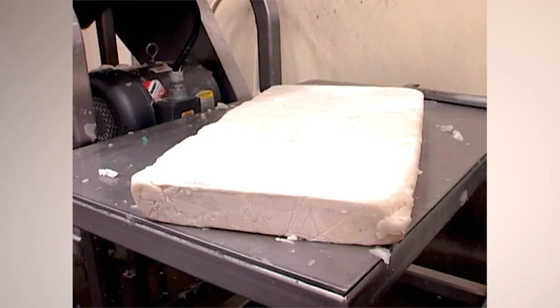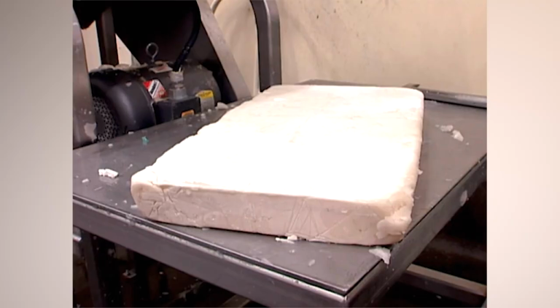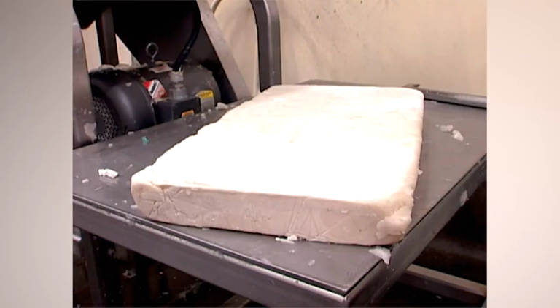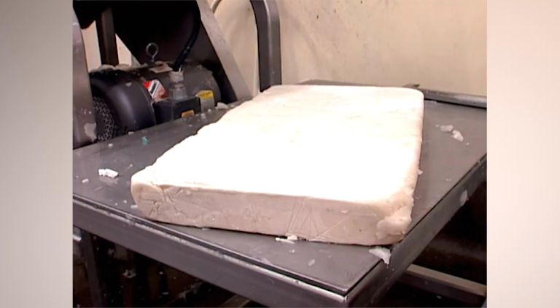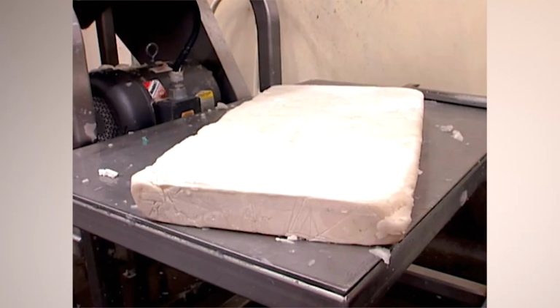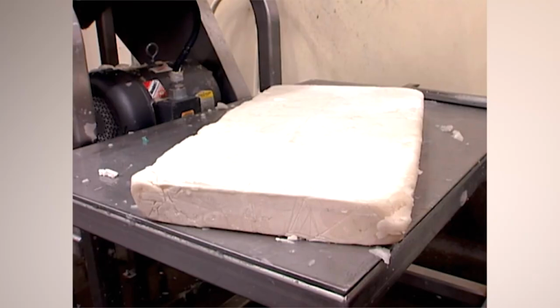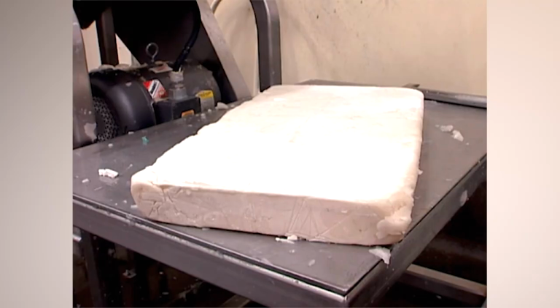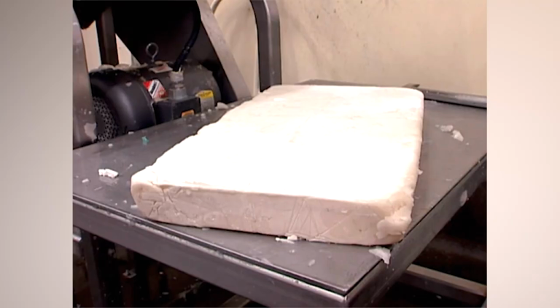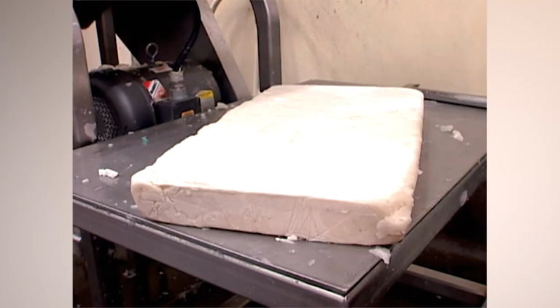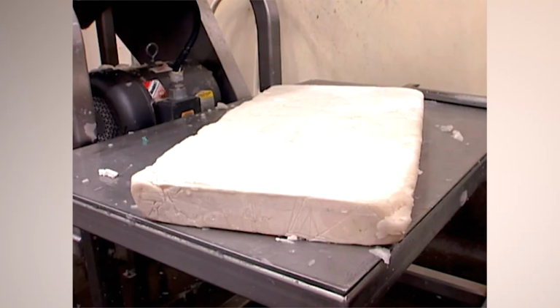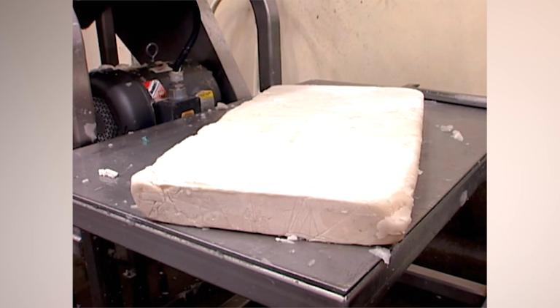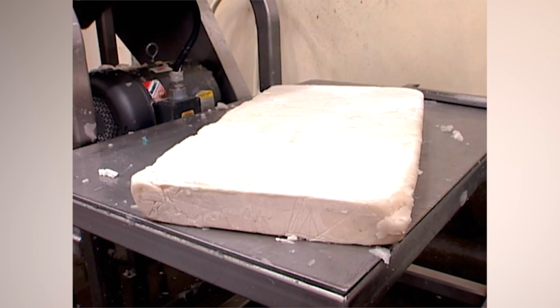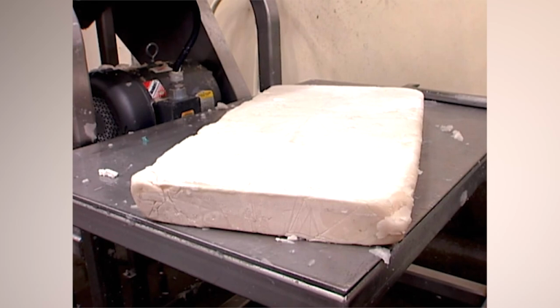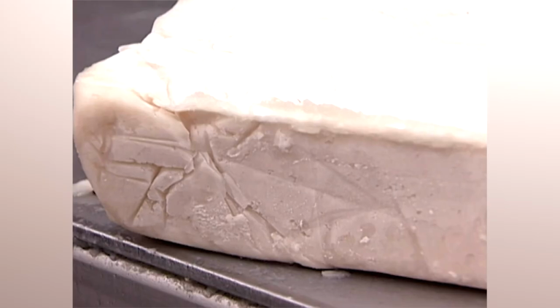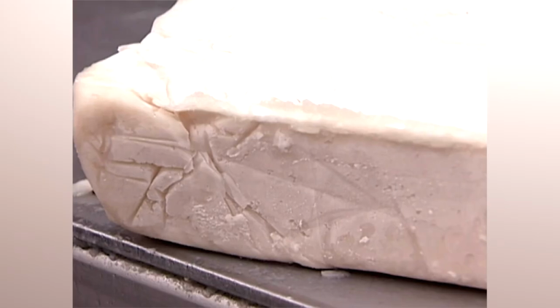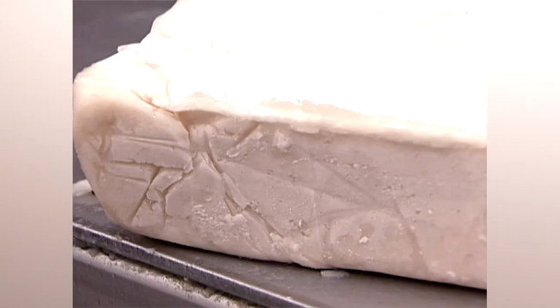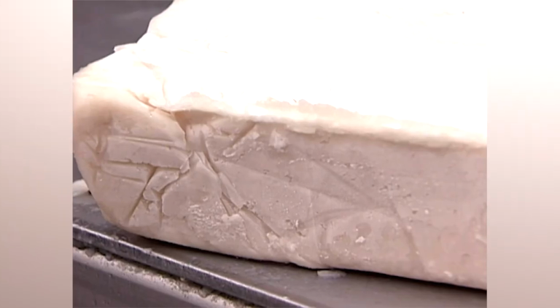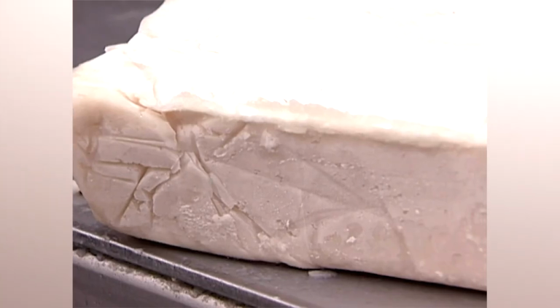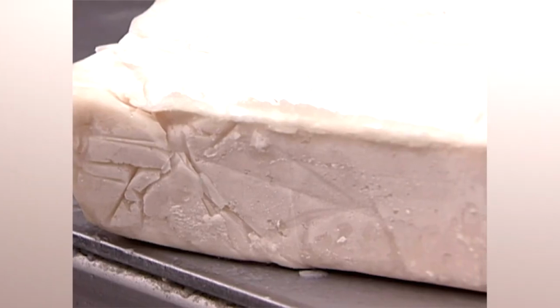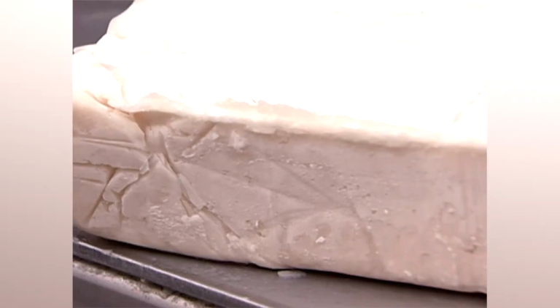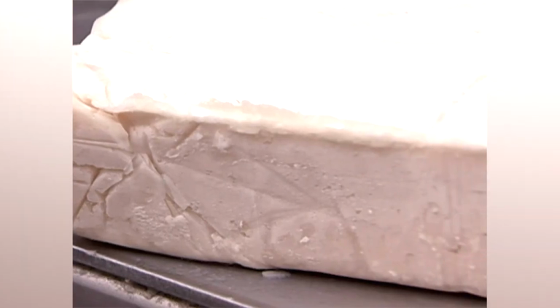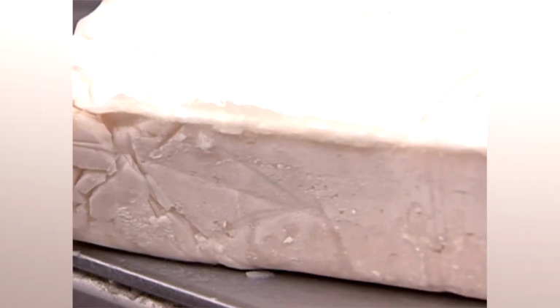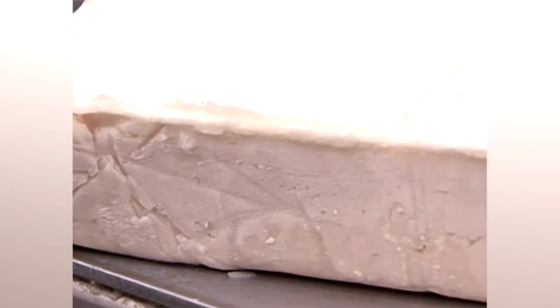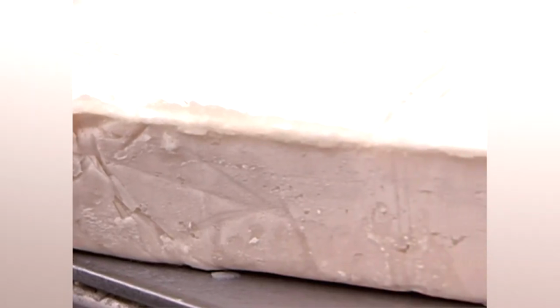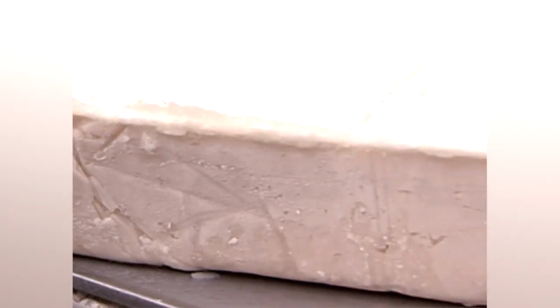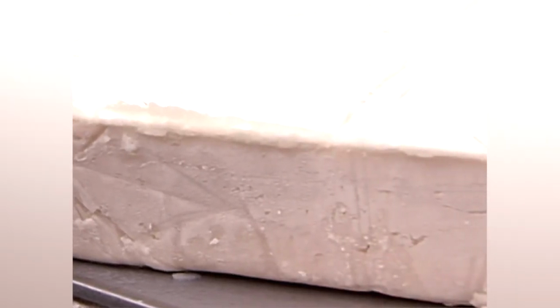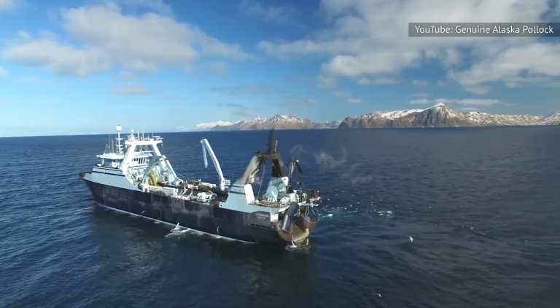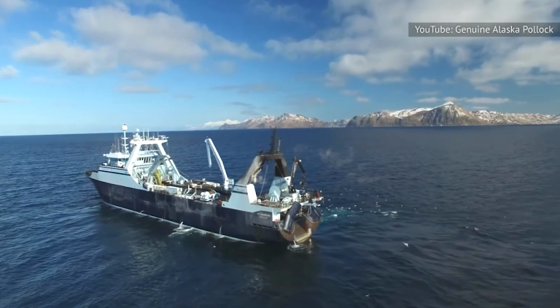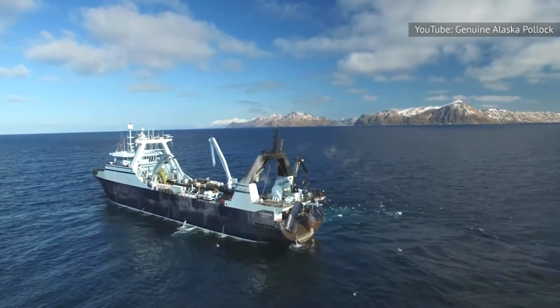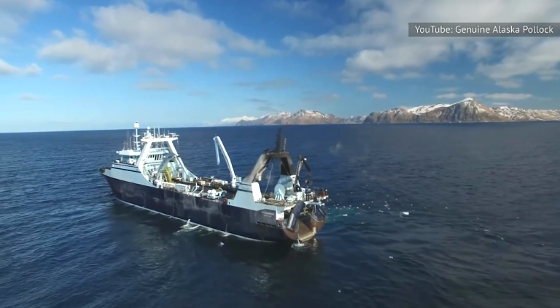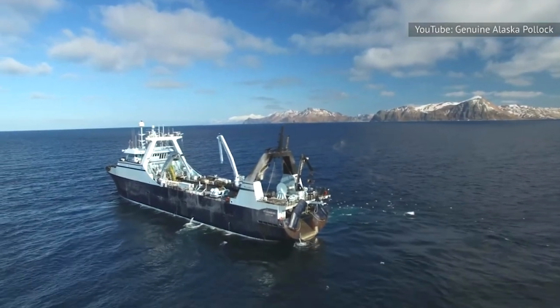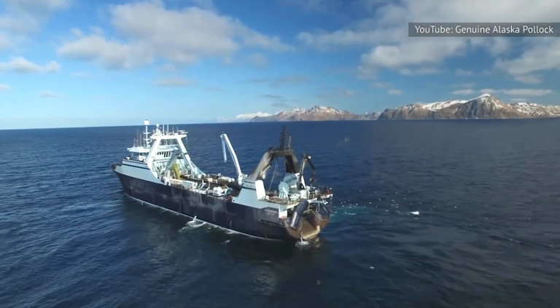It's made from surimi, which is a paste of starch, protein, flavorings, and whitefish like Alaskan pollock.